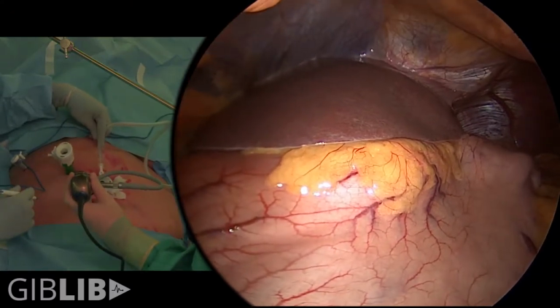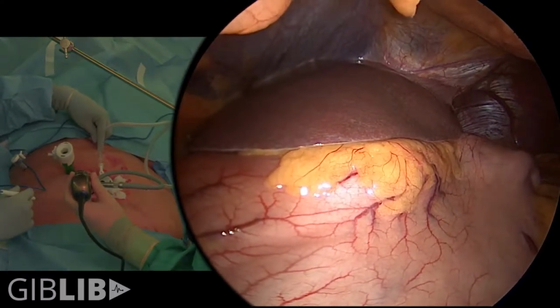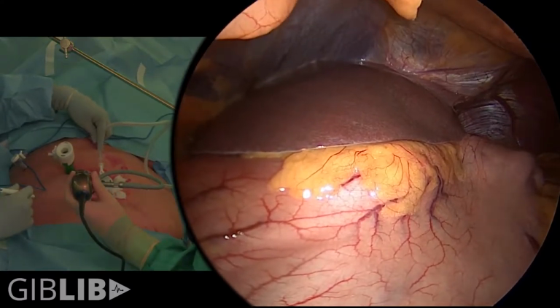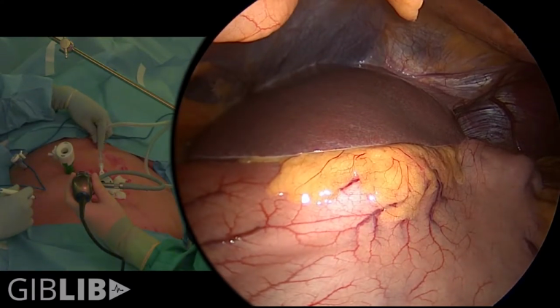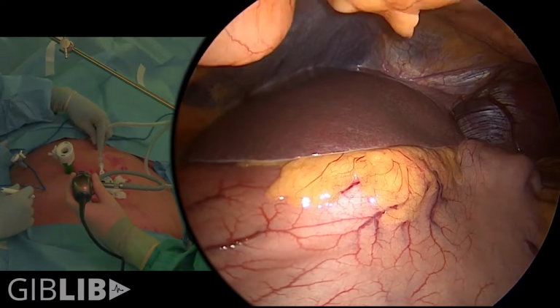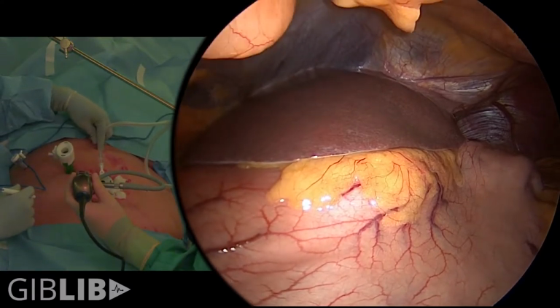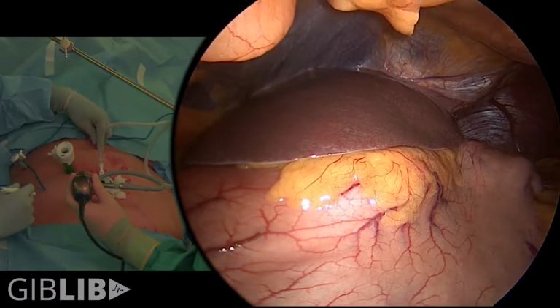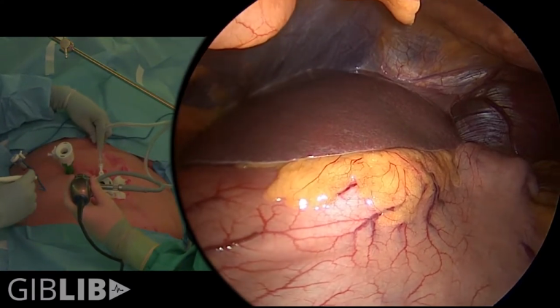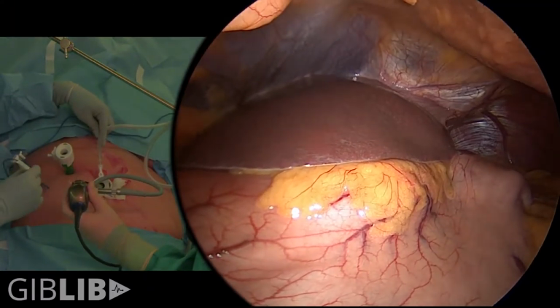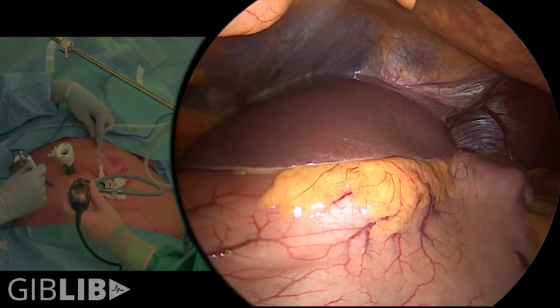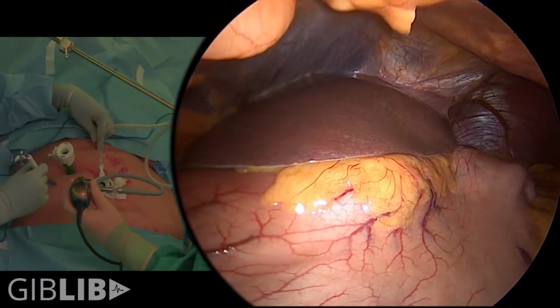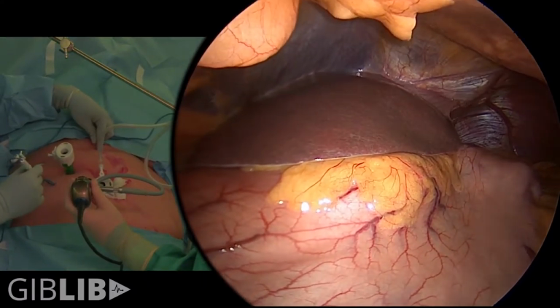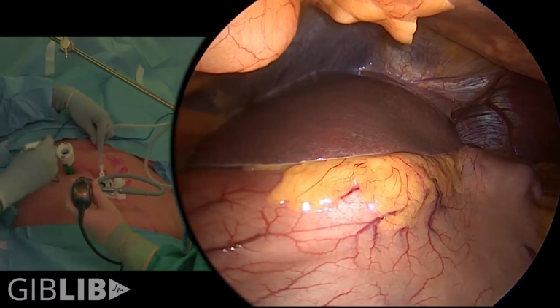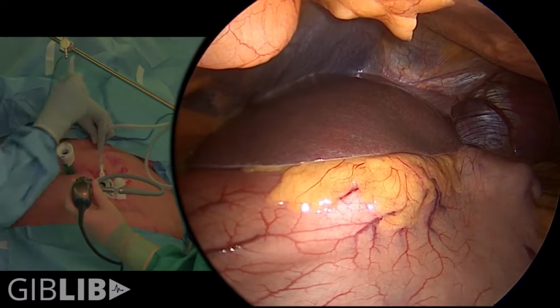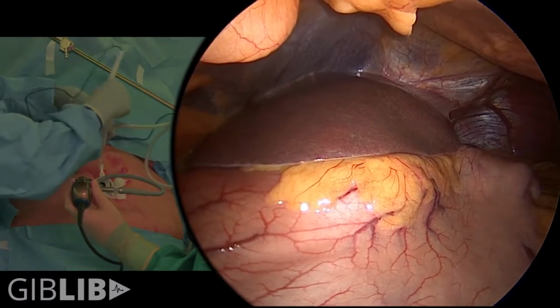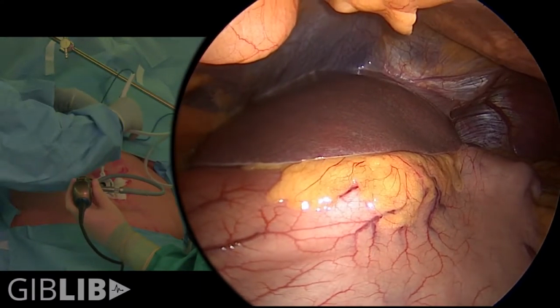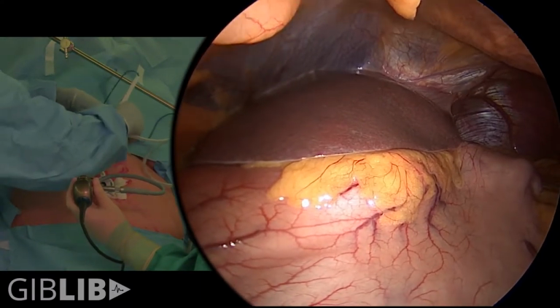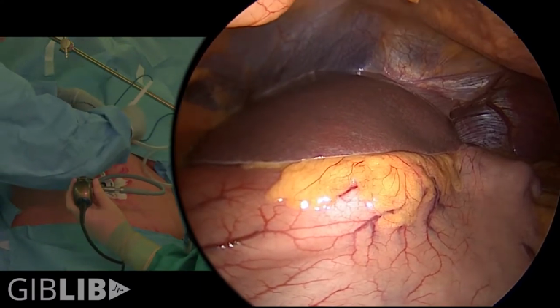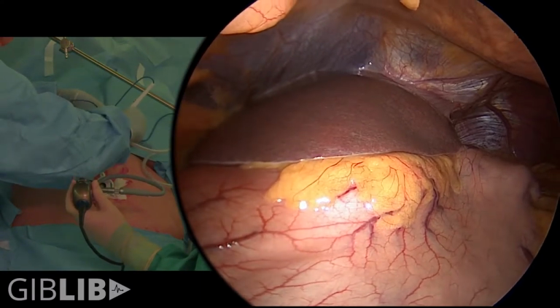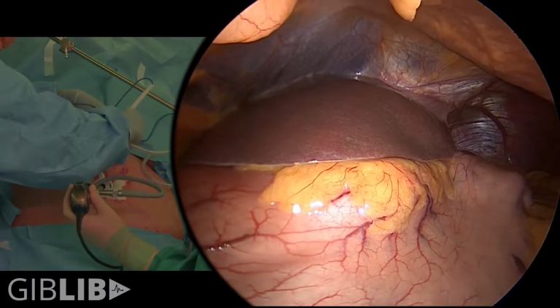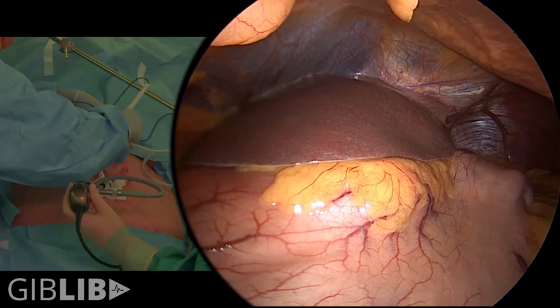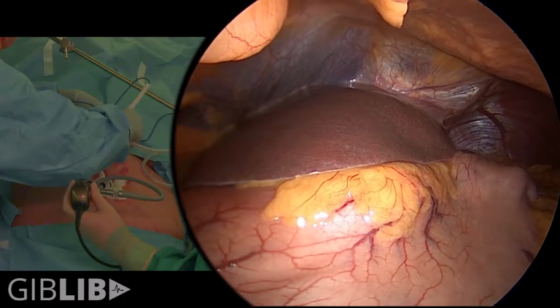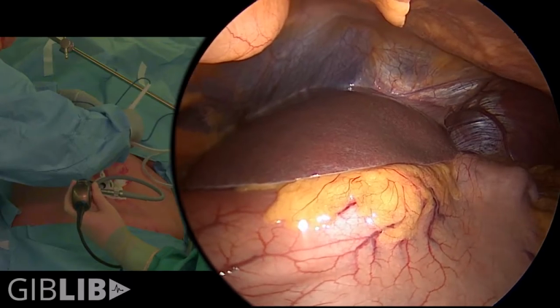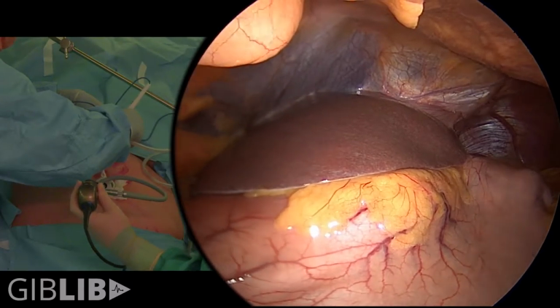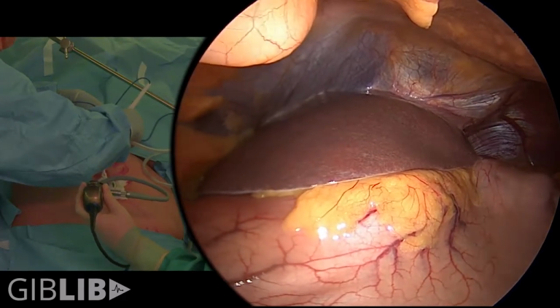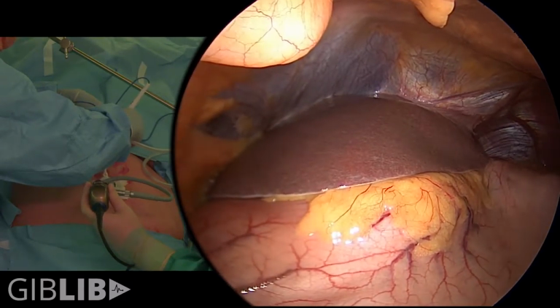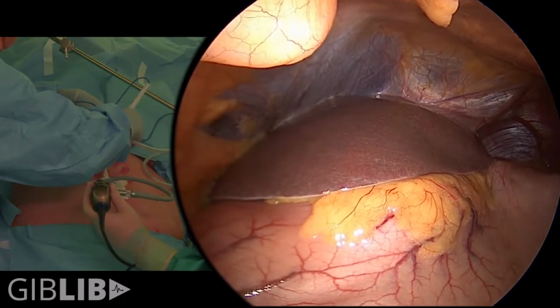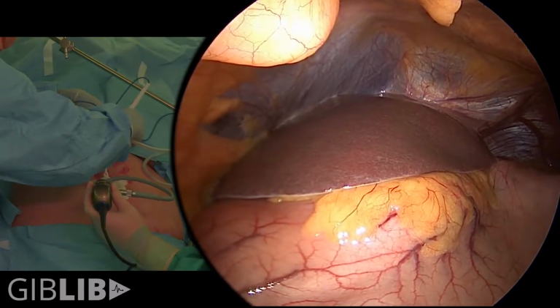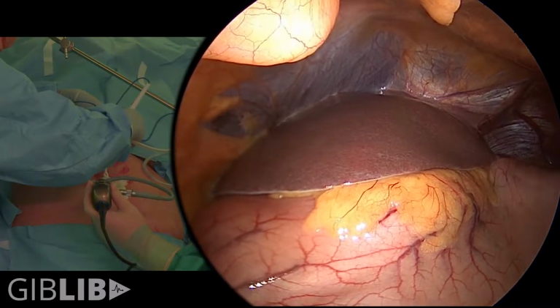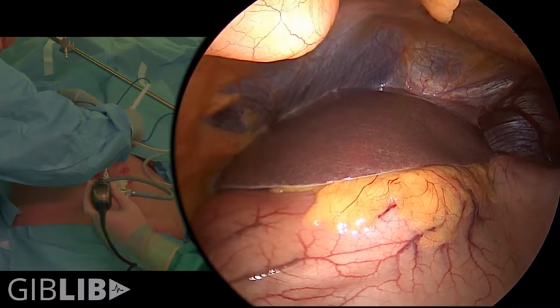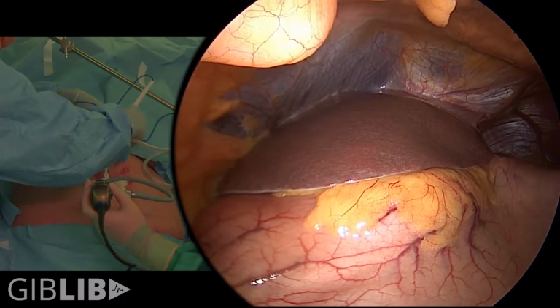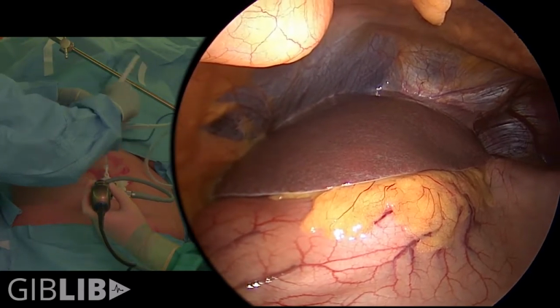This patient has a nice small liver, which is not usually the case for patients with obesity.